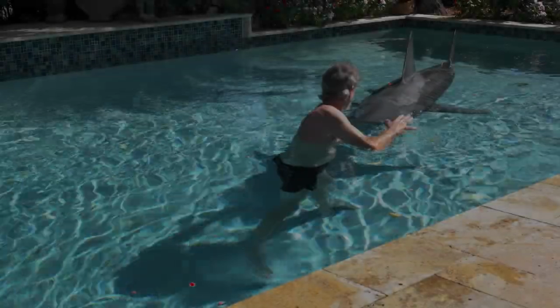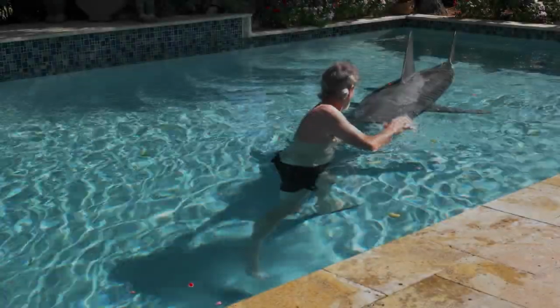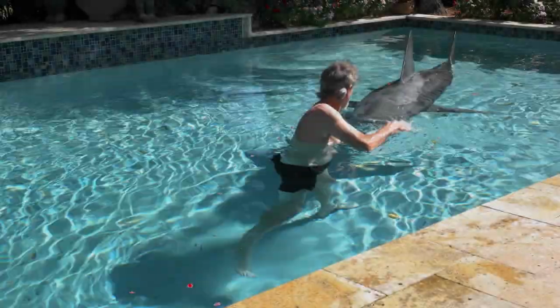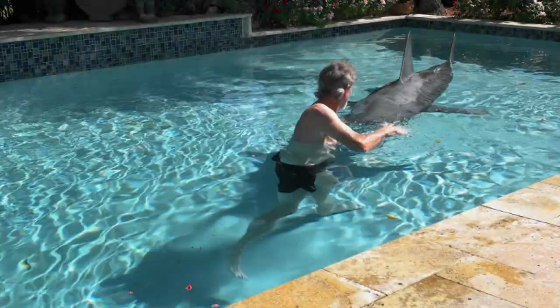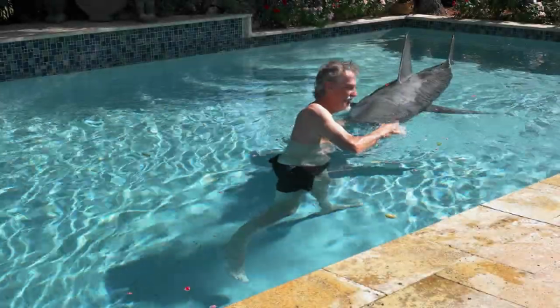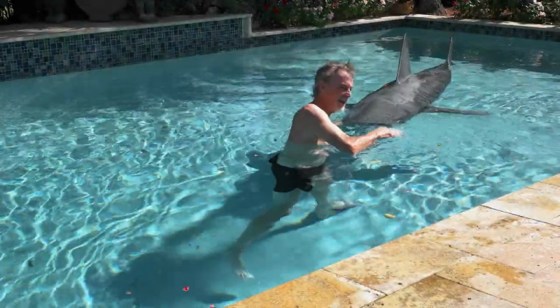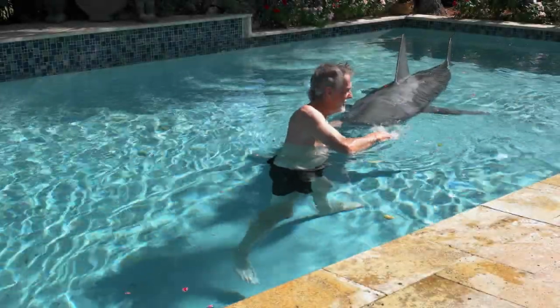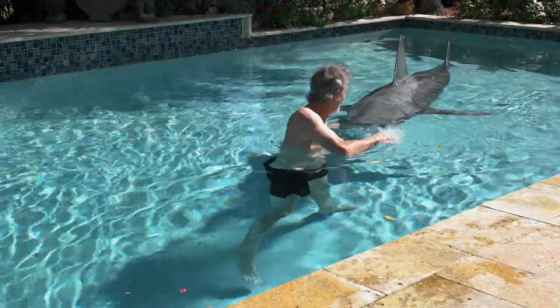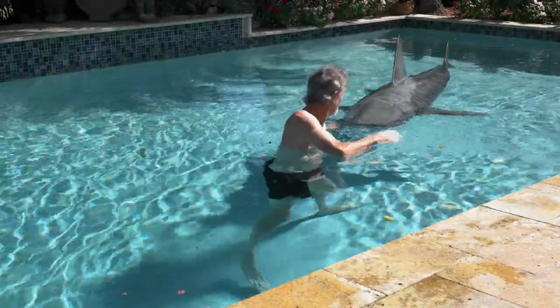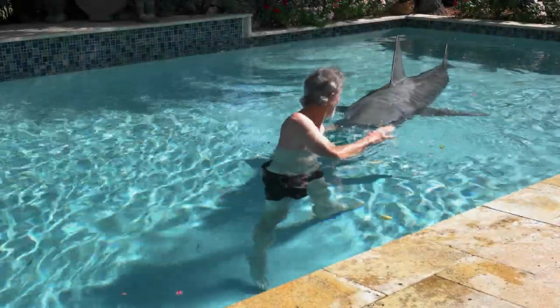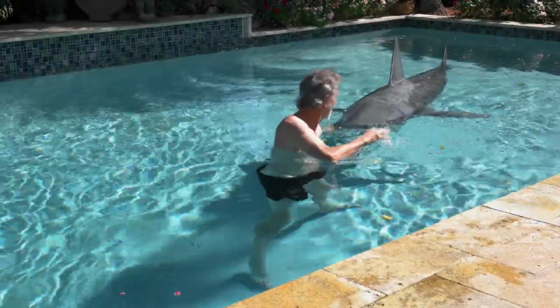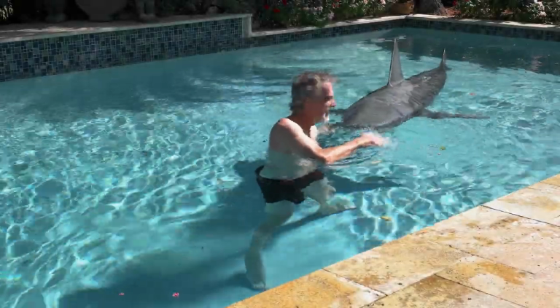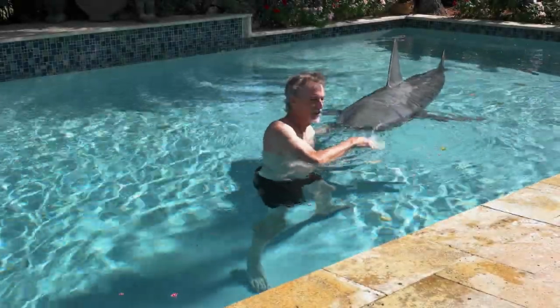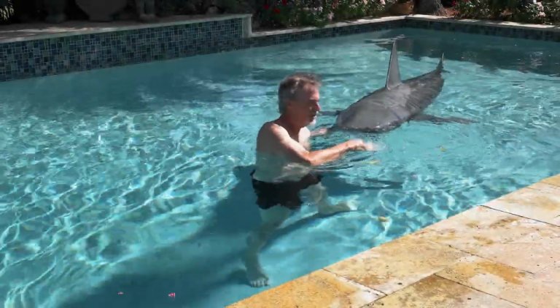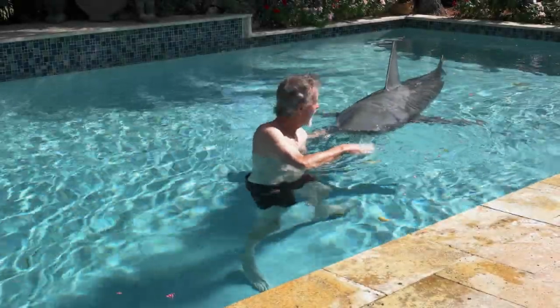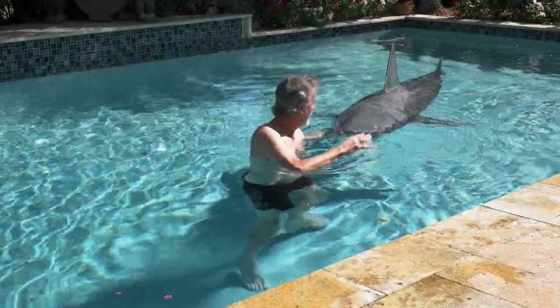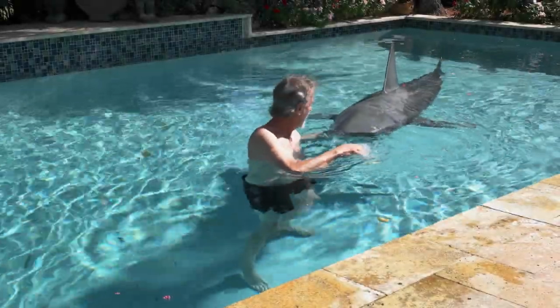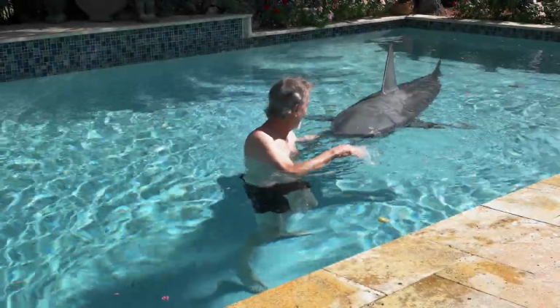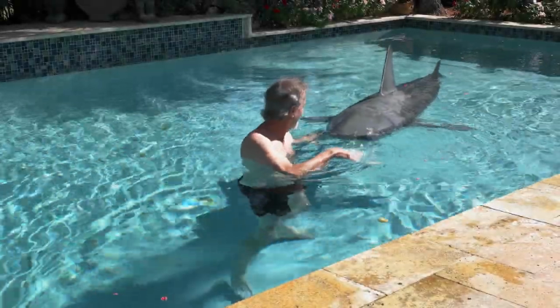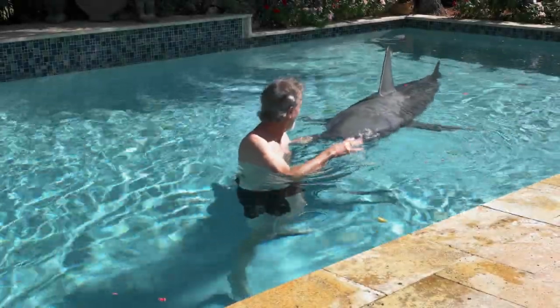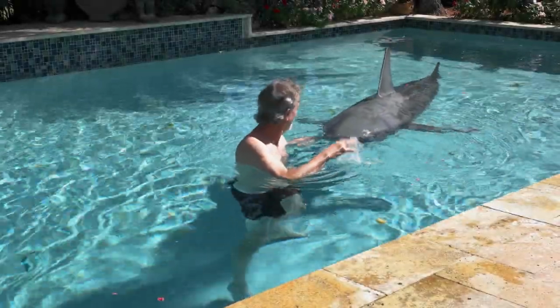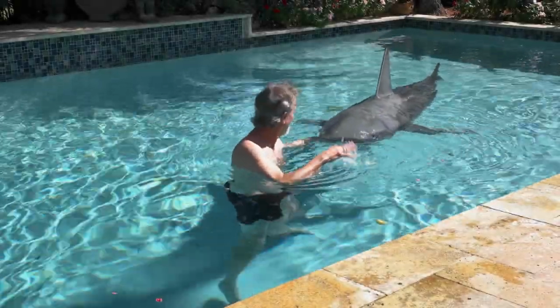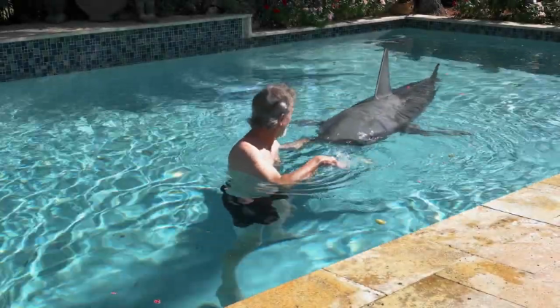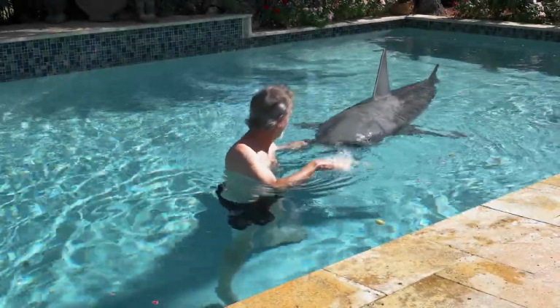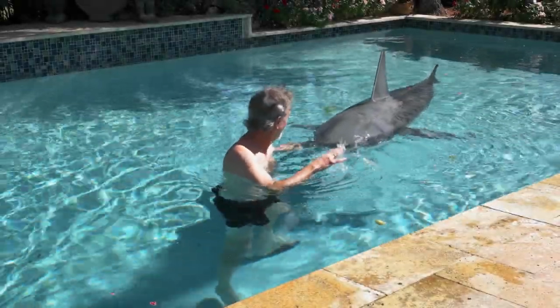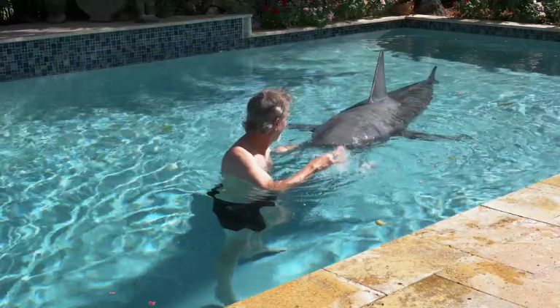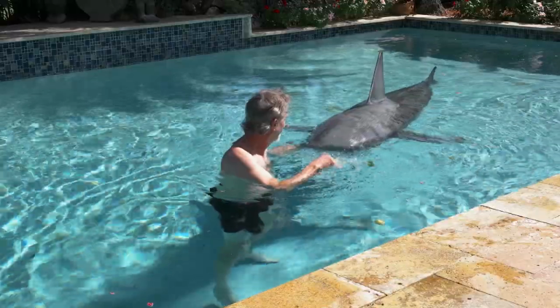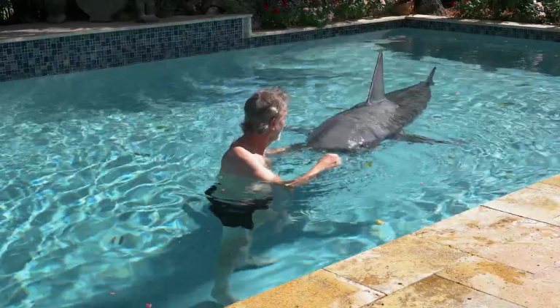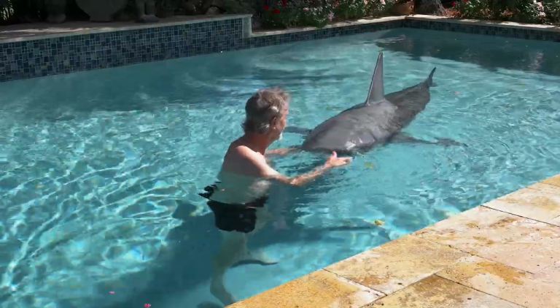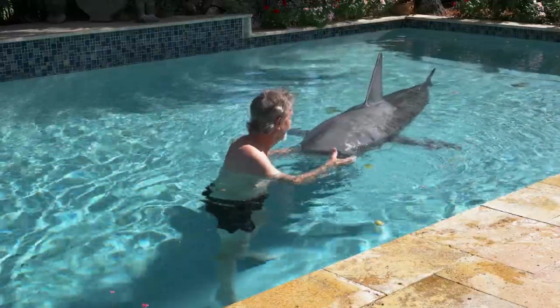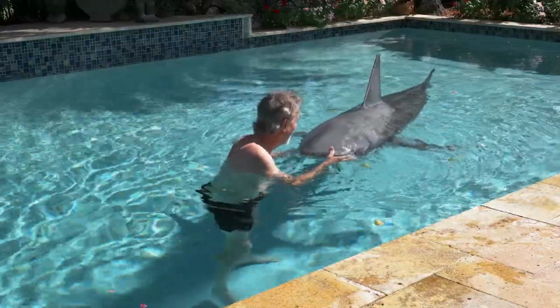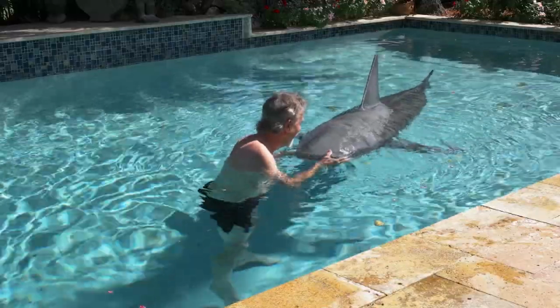Come on, Raja. You can do it. Do the doggy paddle like Daddy taught you. Good girl.